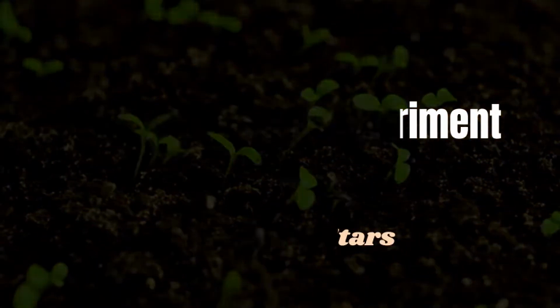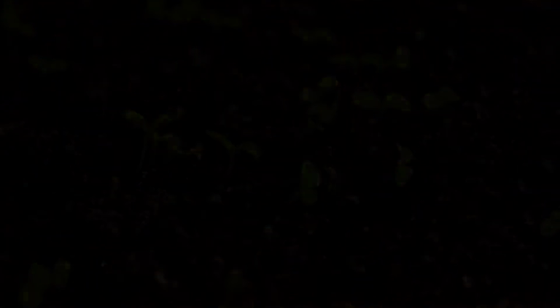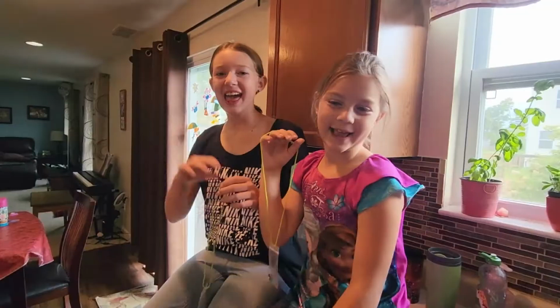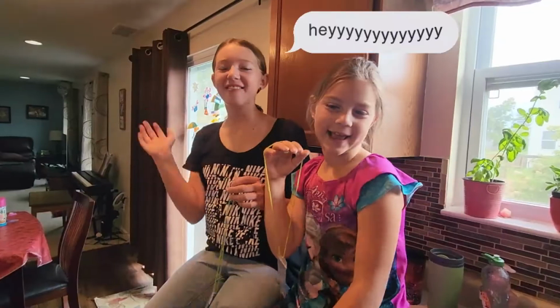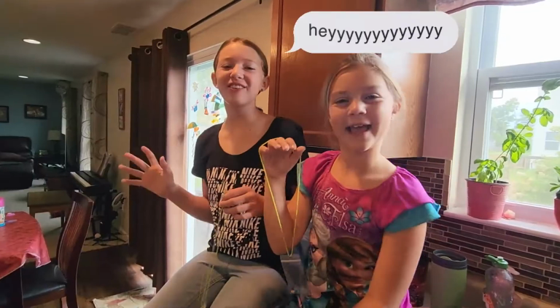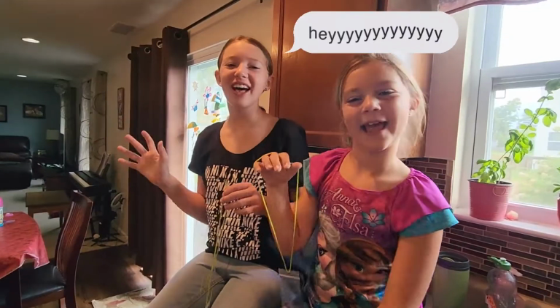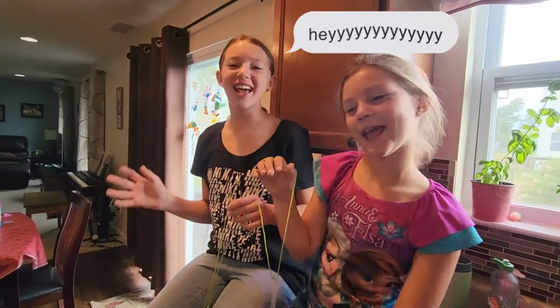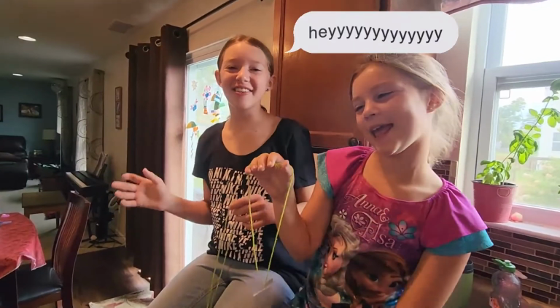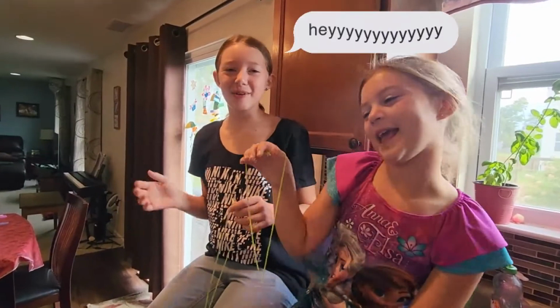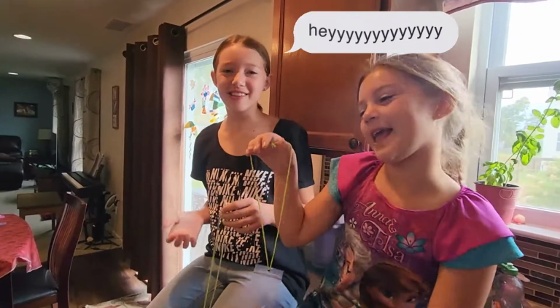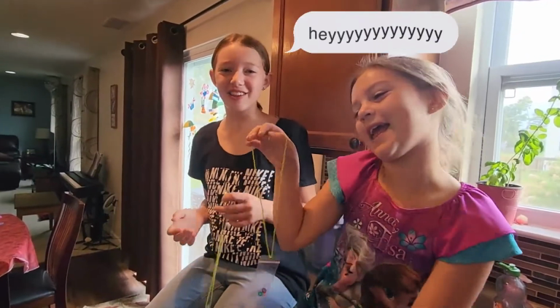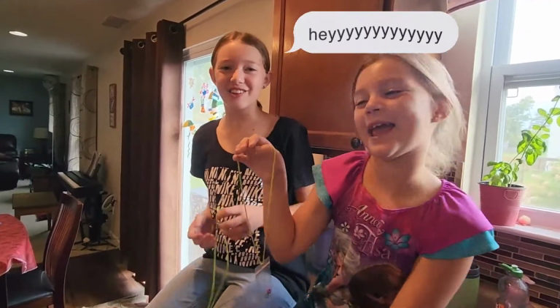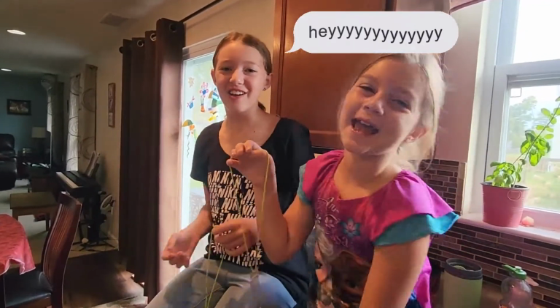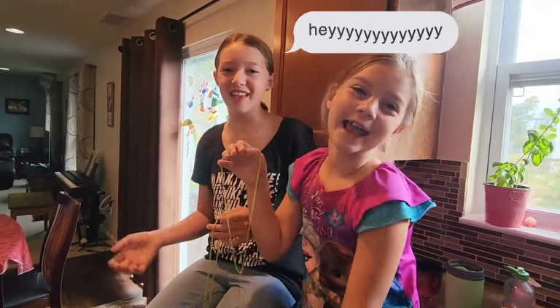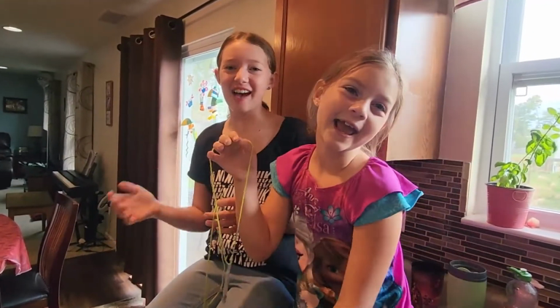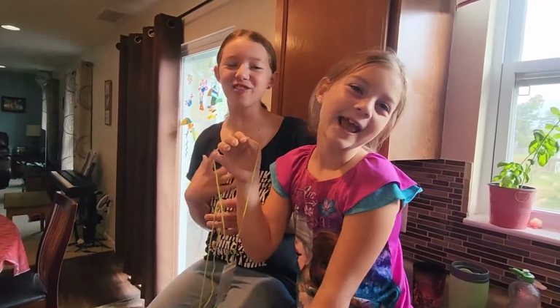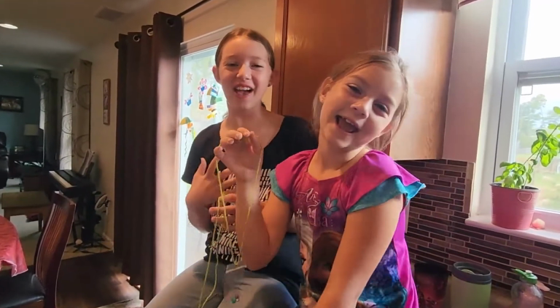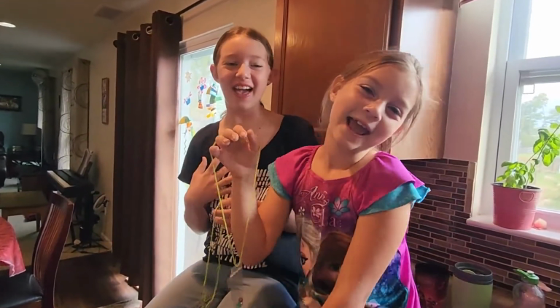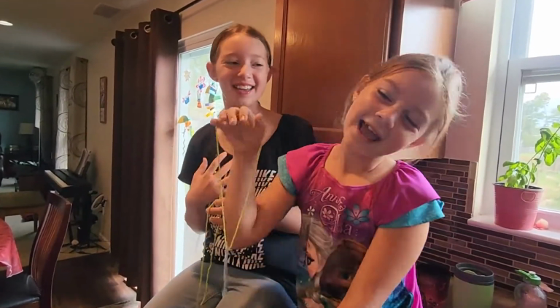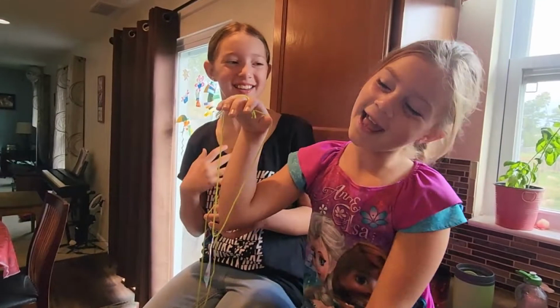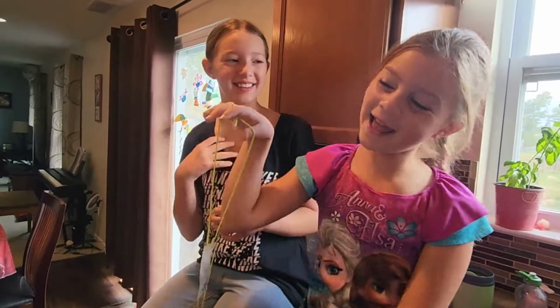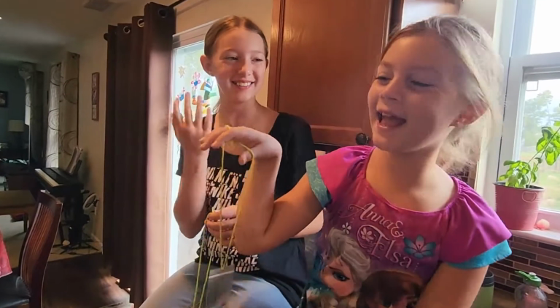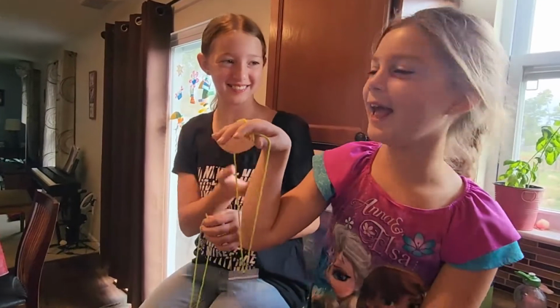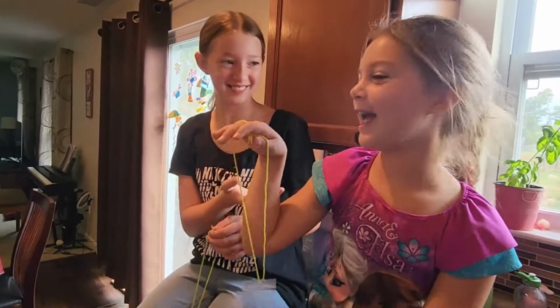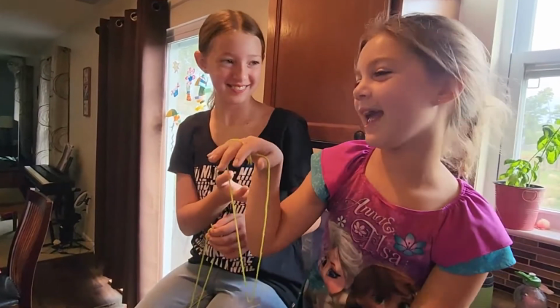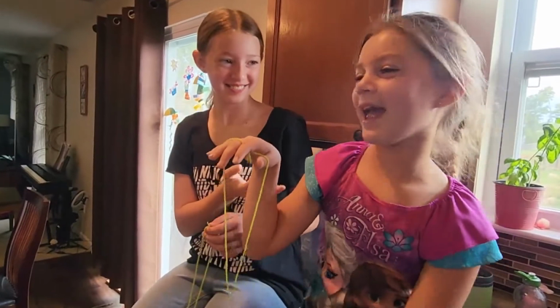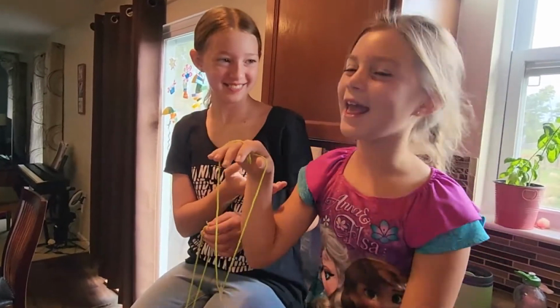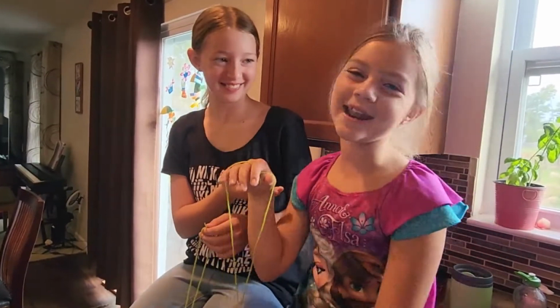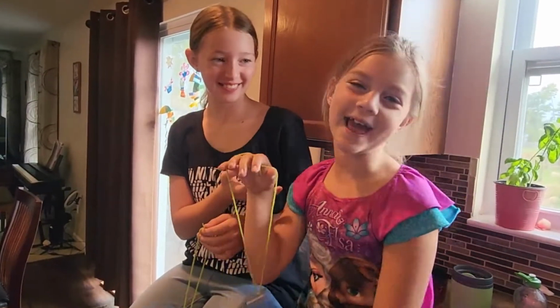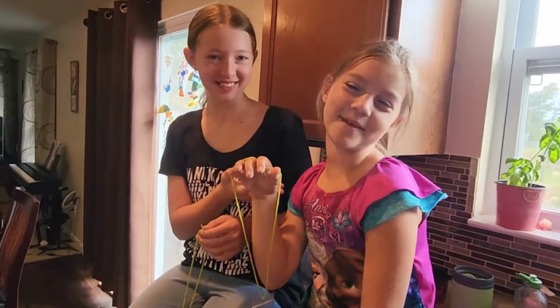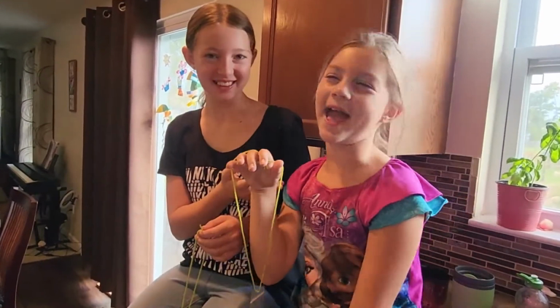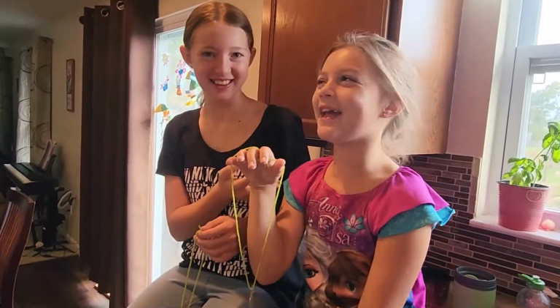Hey everyone, it's the Sweet Sister Stars. I'm Jay. And I'm A.